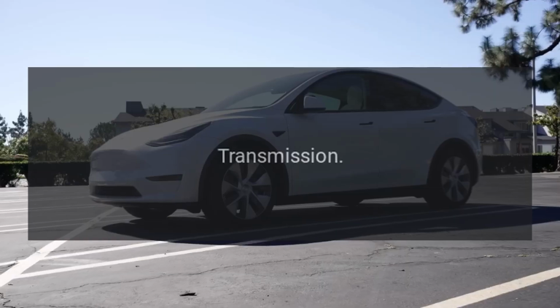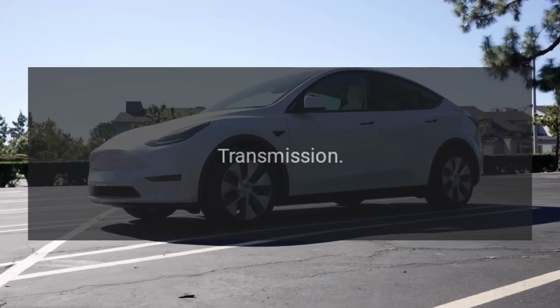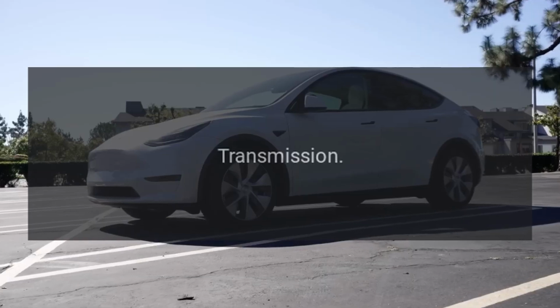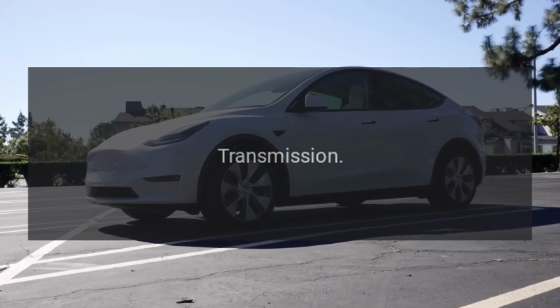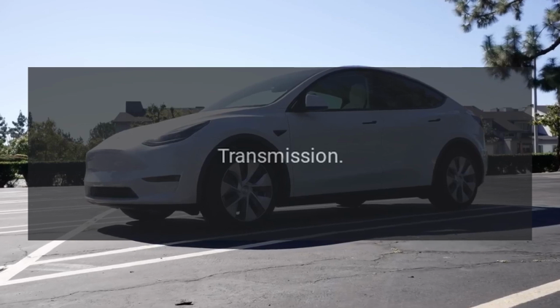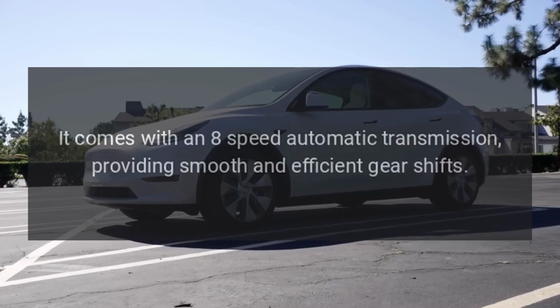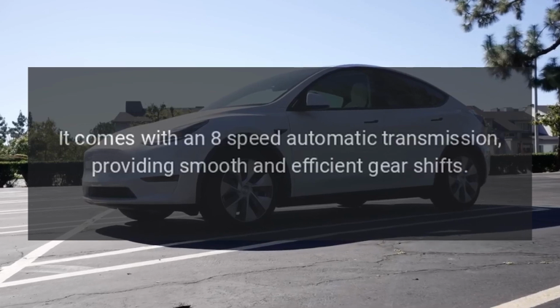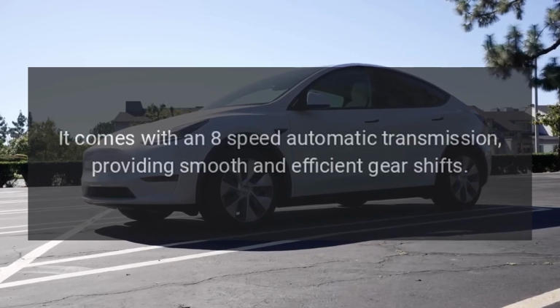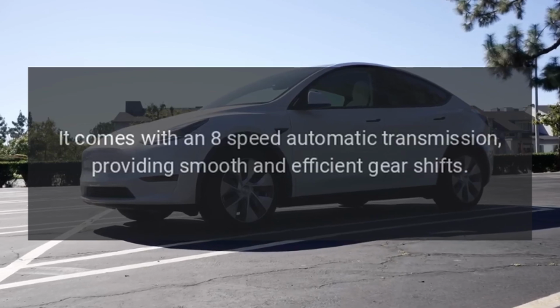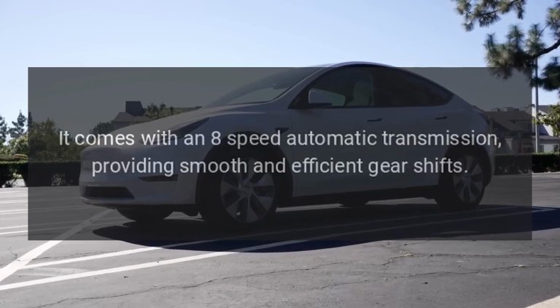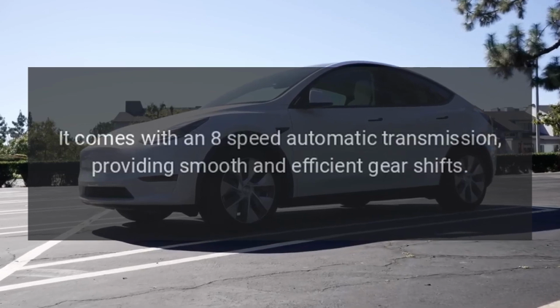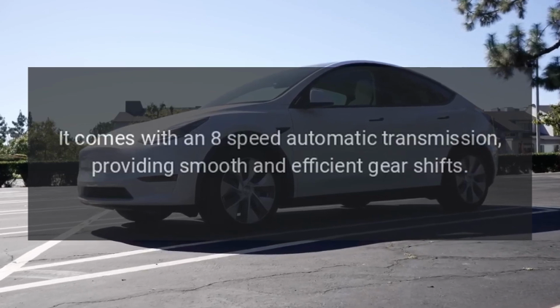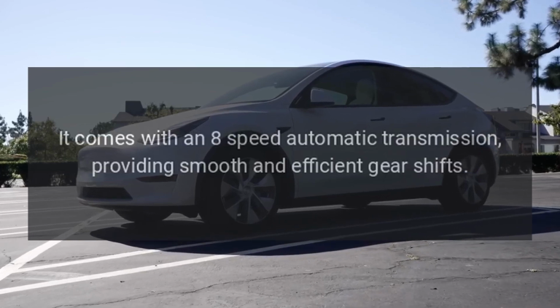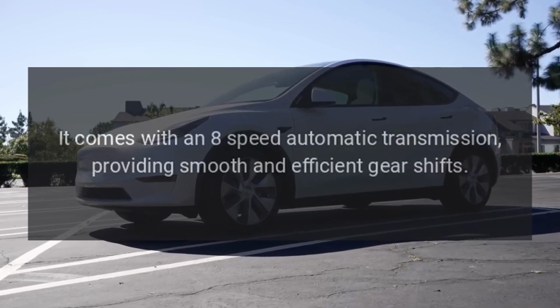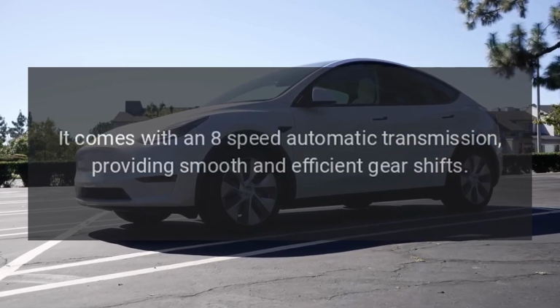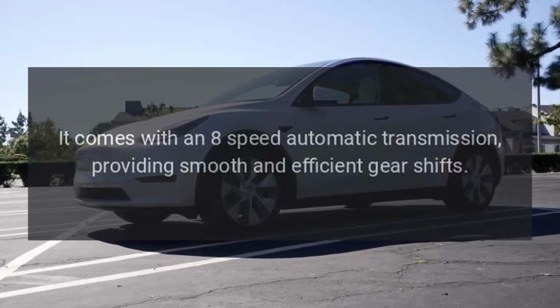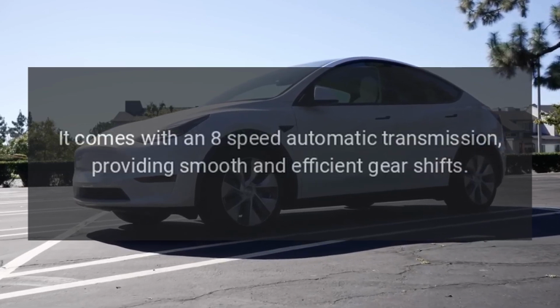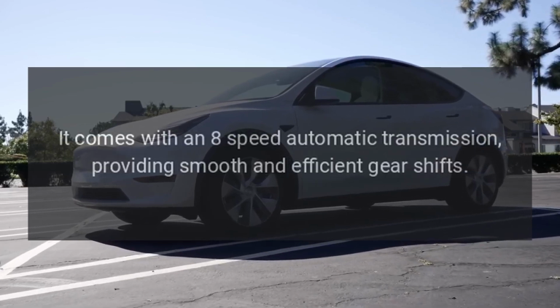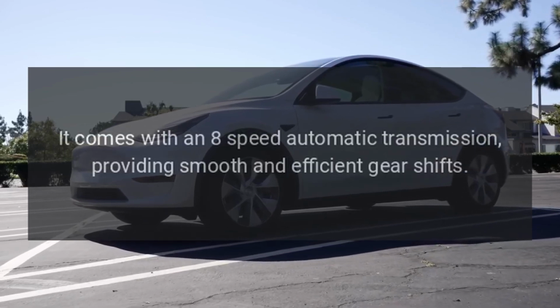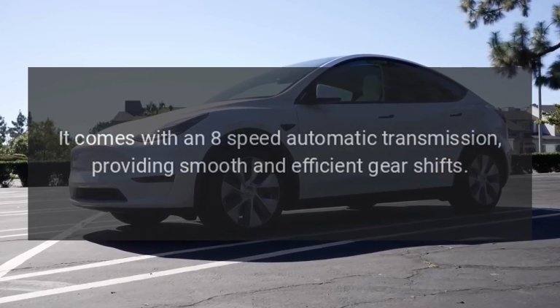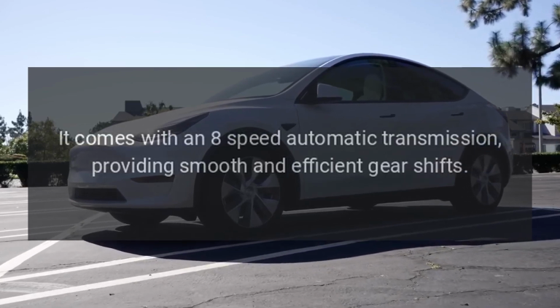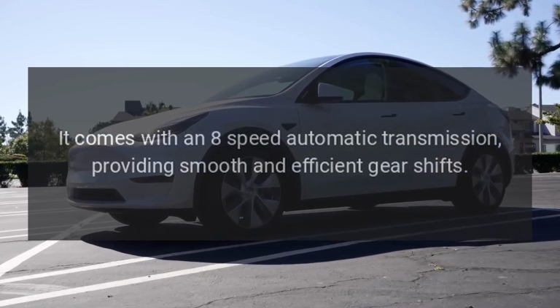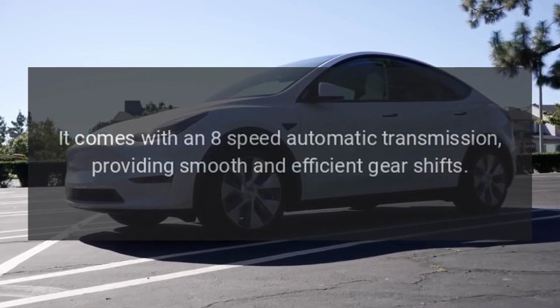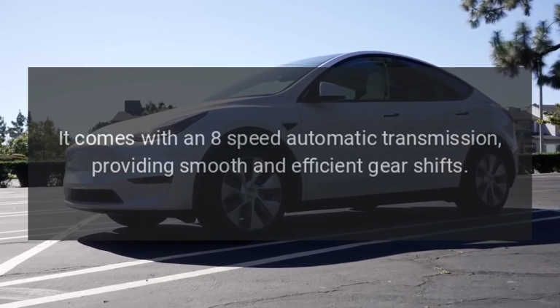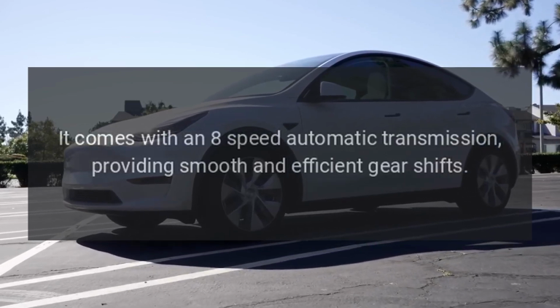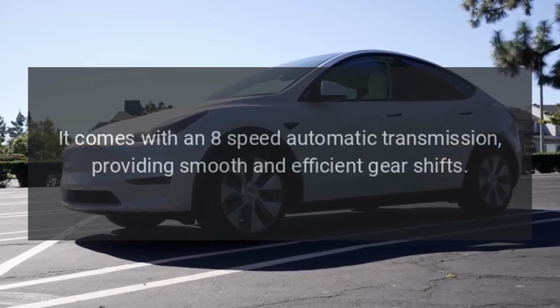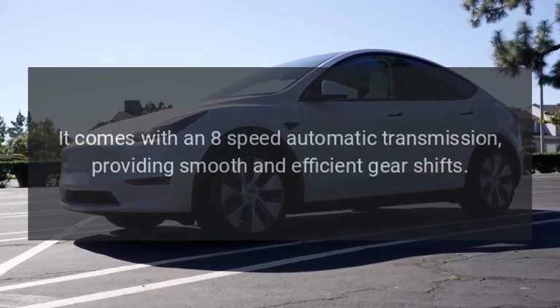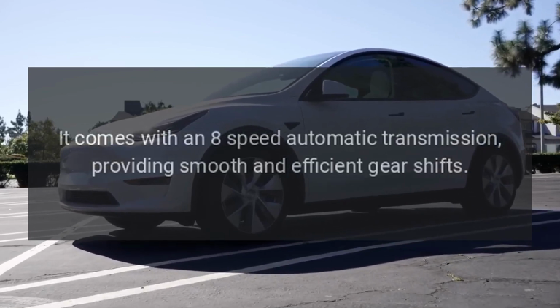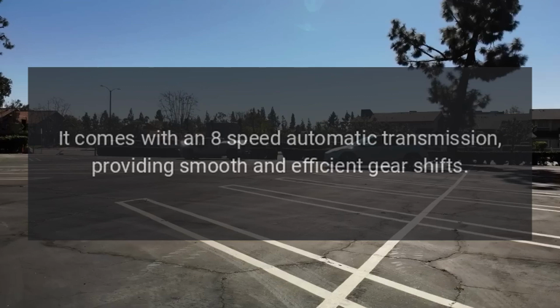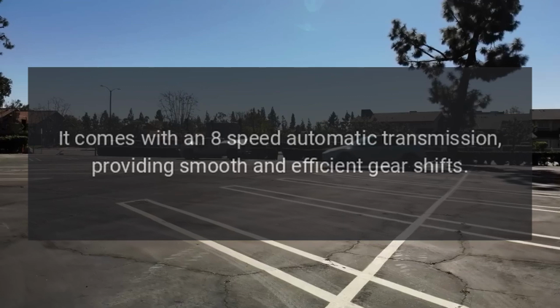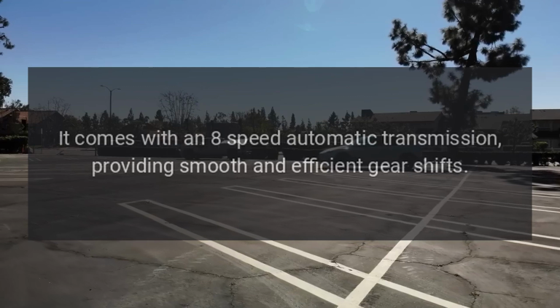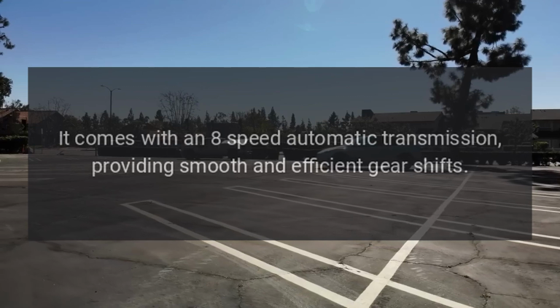Transmission. It comes with an eight-speed automatic transmission, providing smooth and efficient gear shifts.